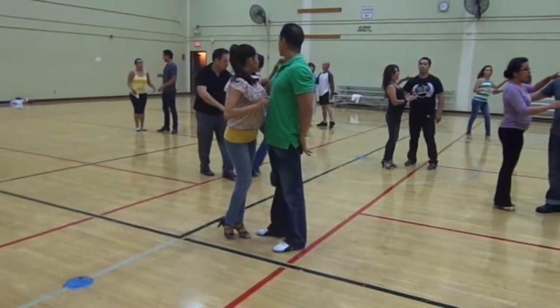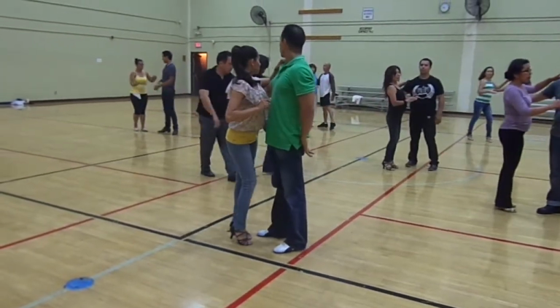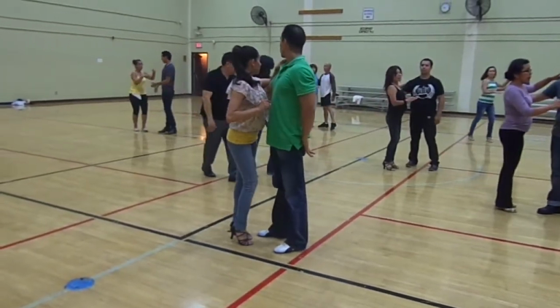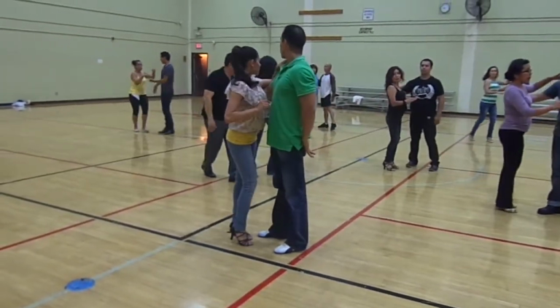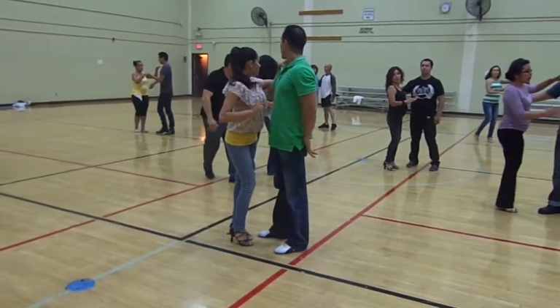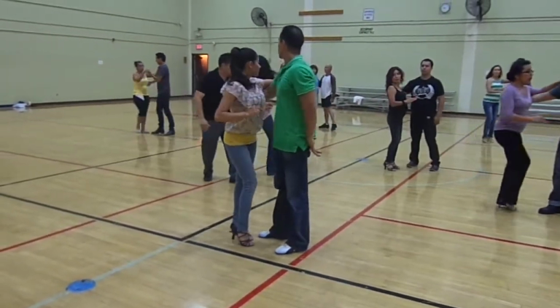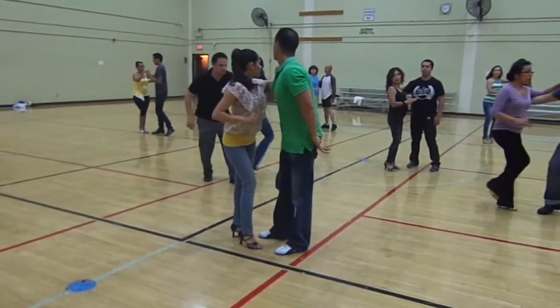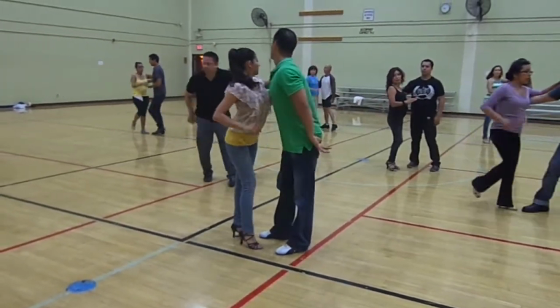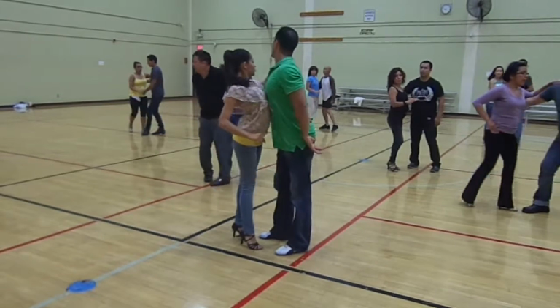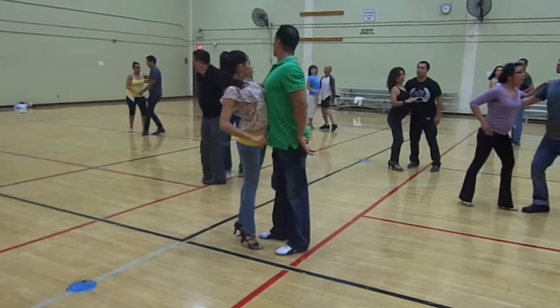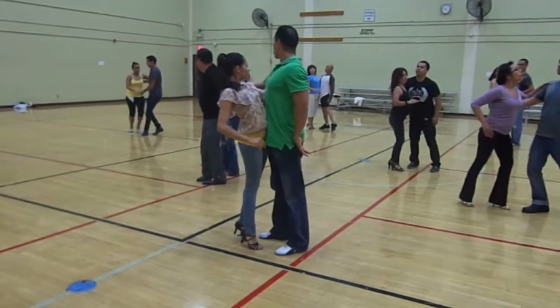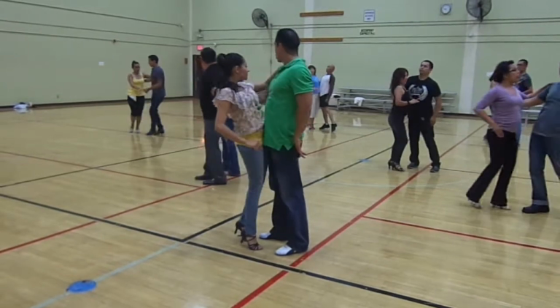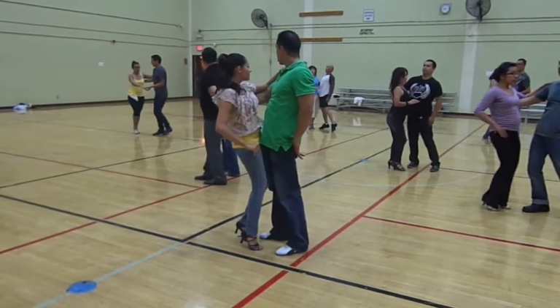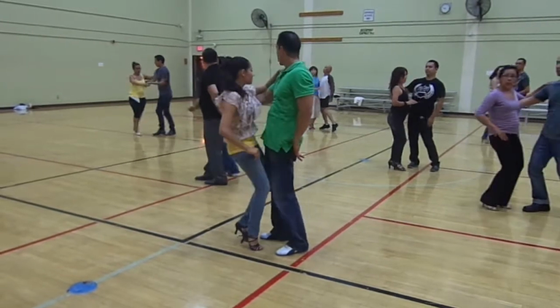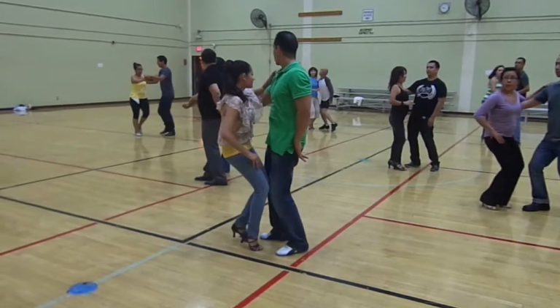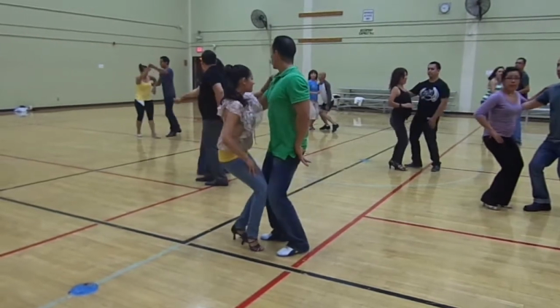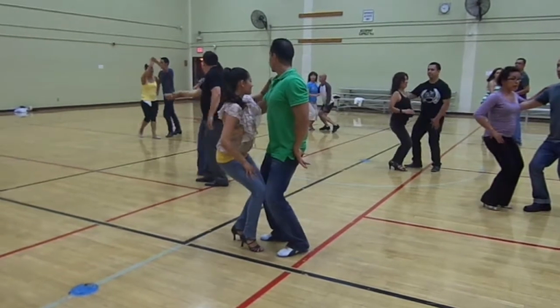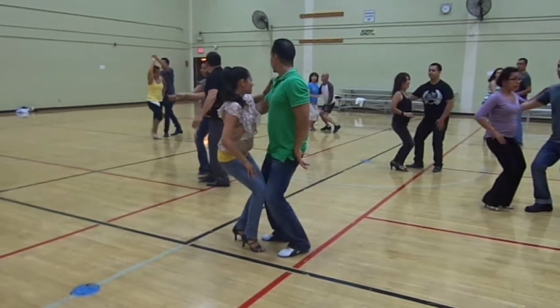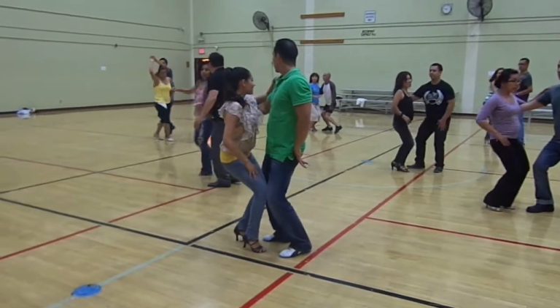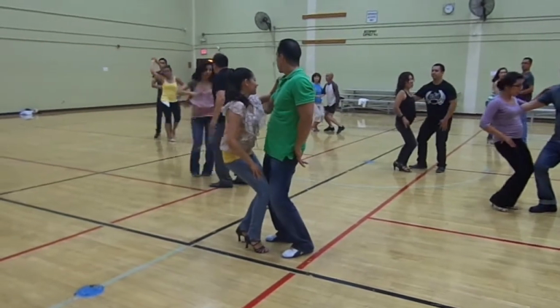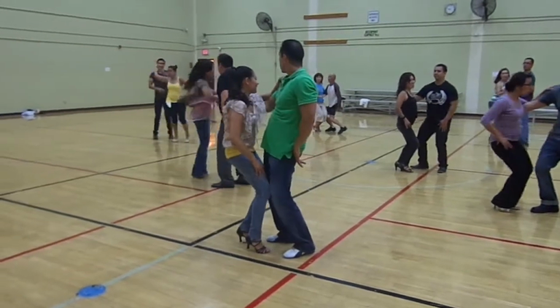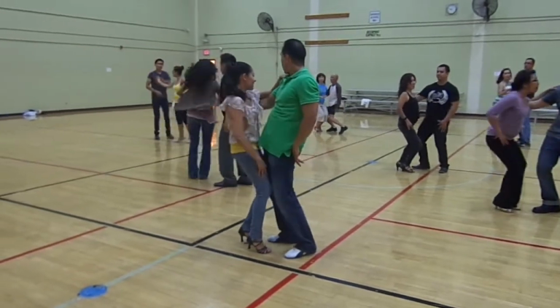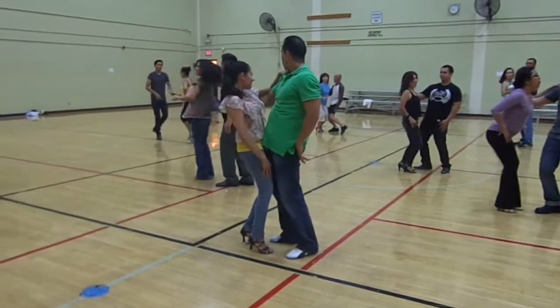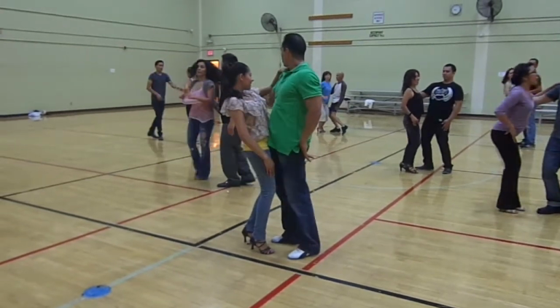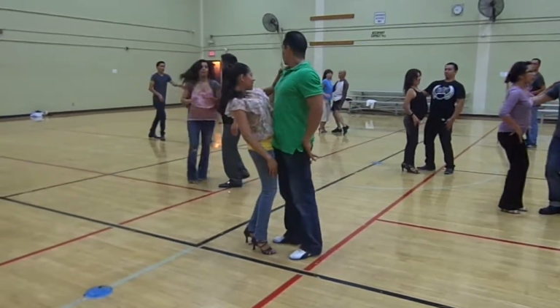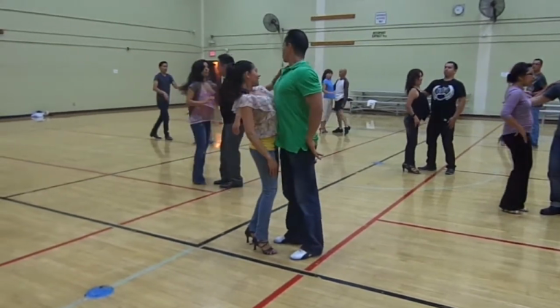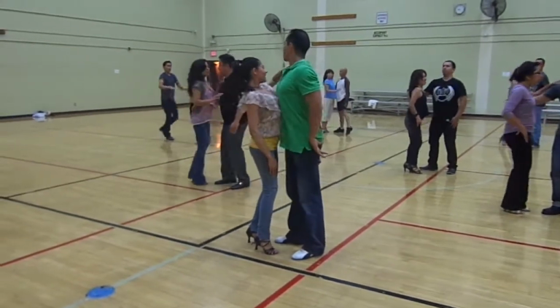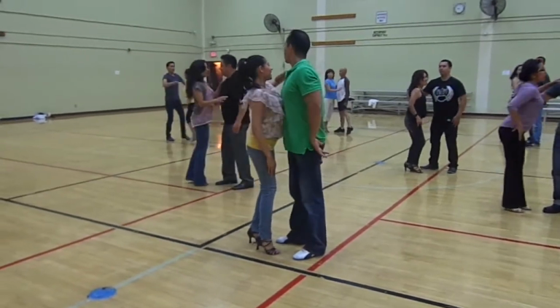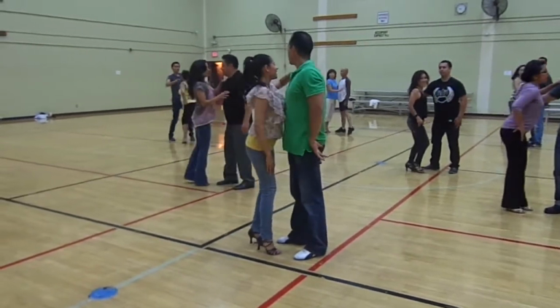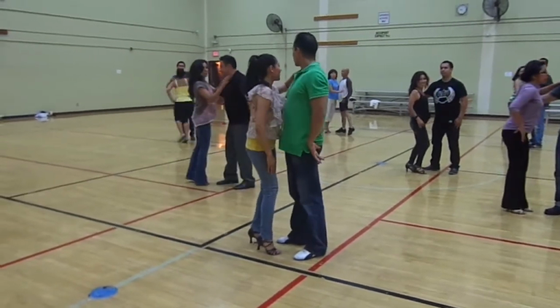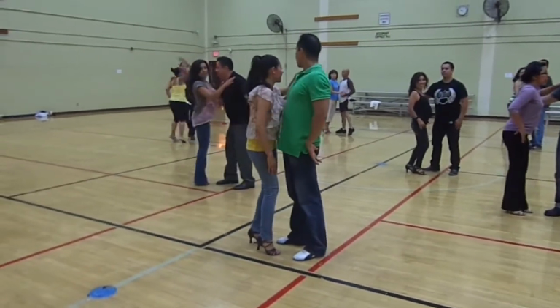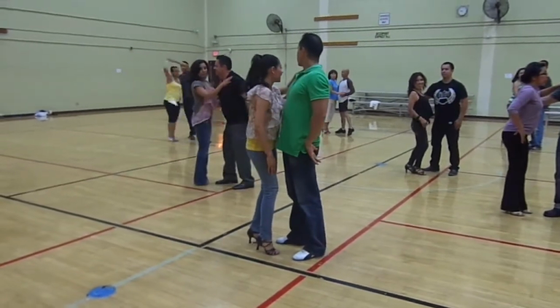From here we're going to walk her, one, two, and three, five, six, and seven.